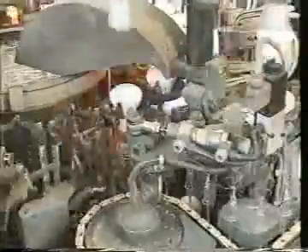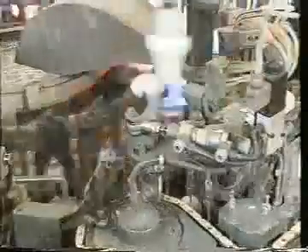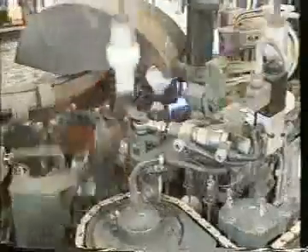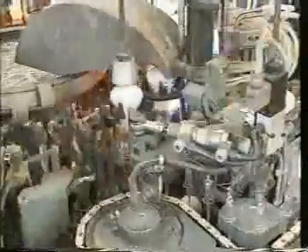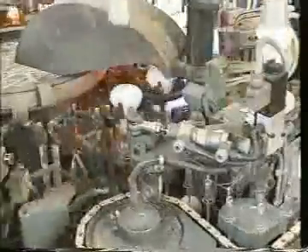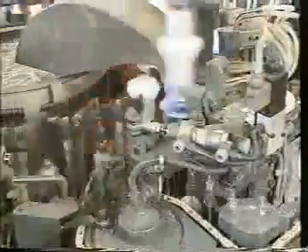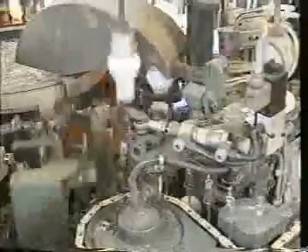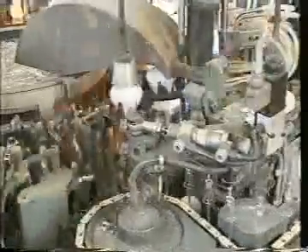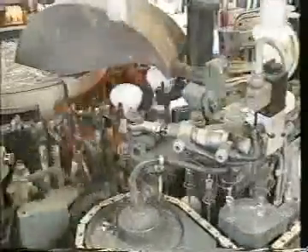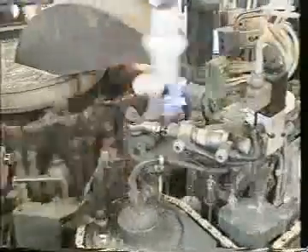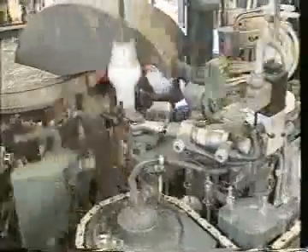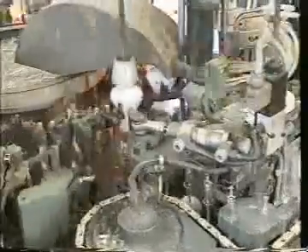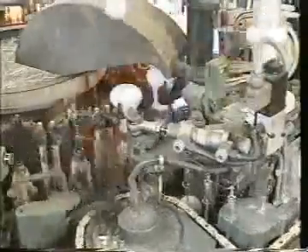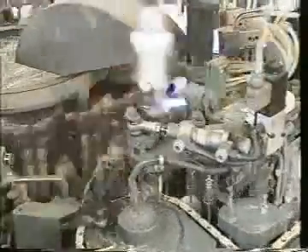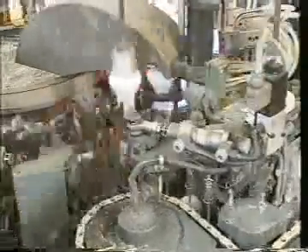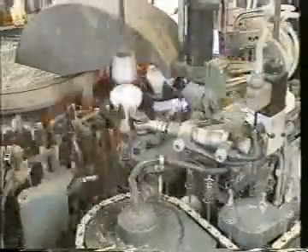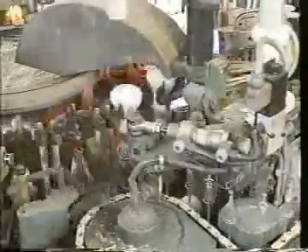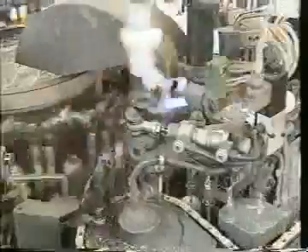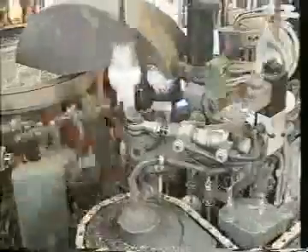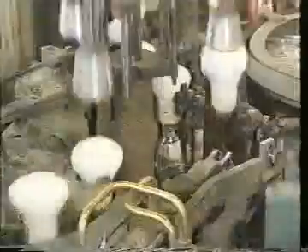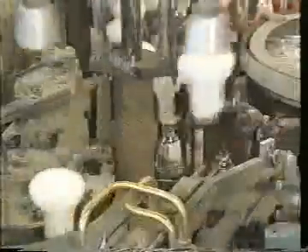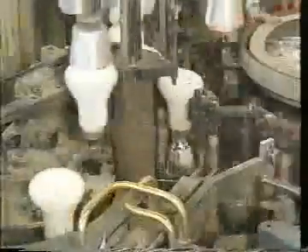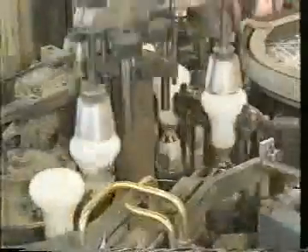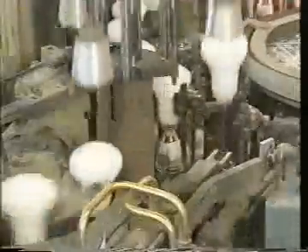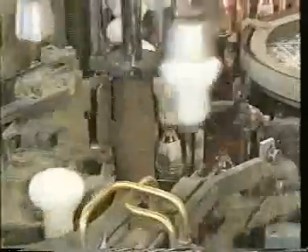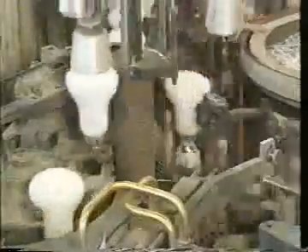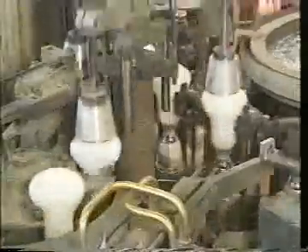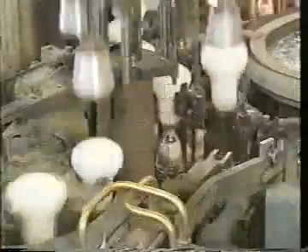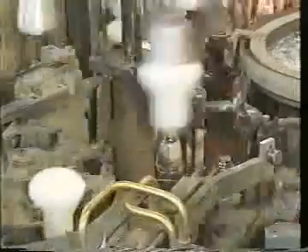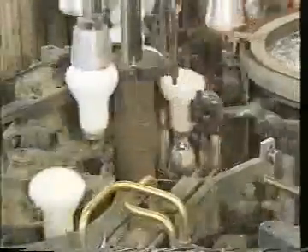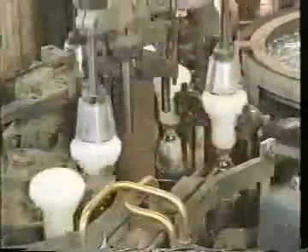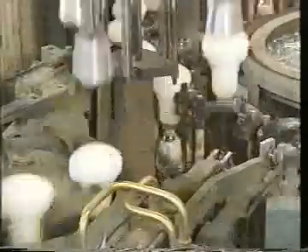On this machine, the lamp is evacuated, filled with gas if necessary, and sealed air tight.